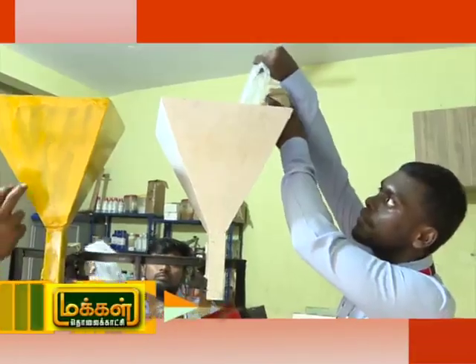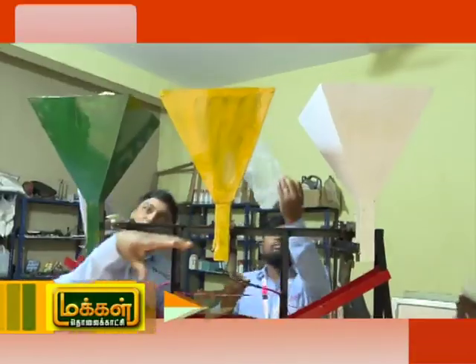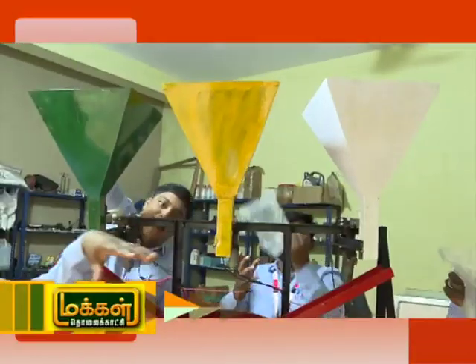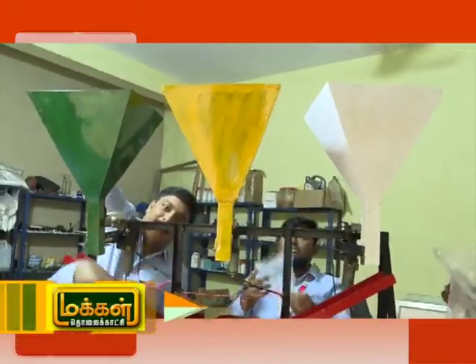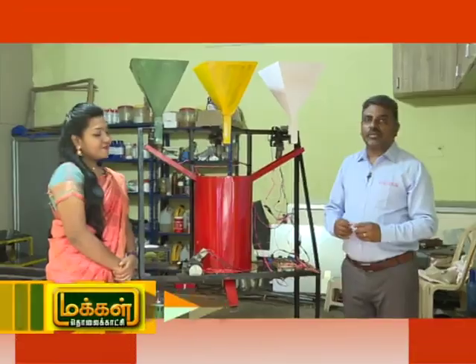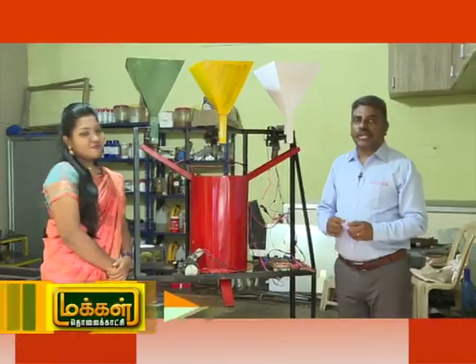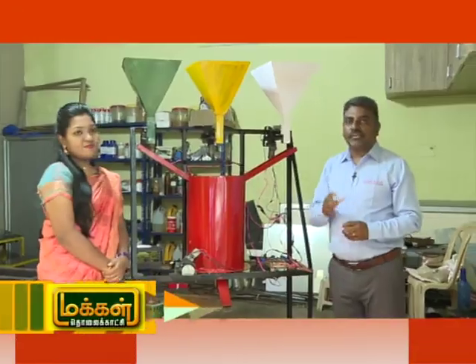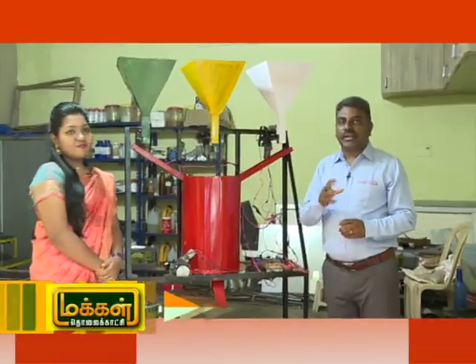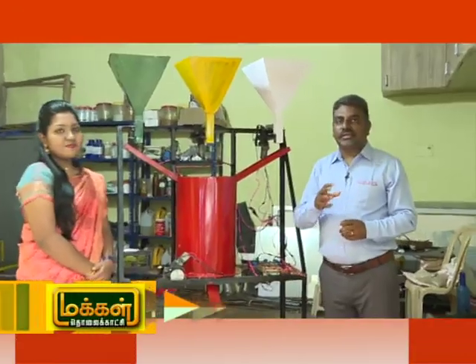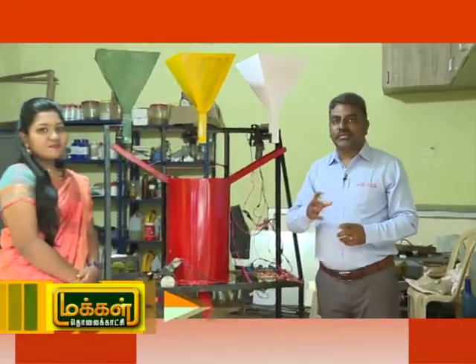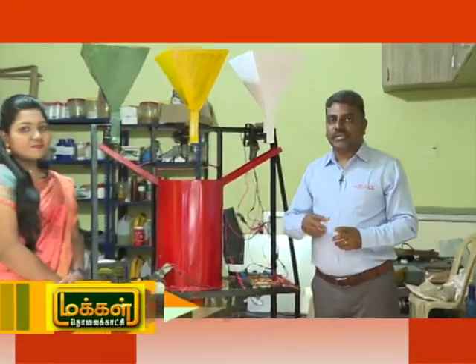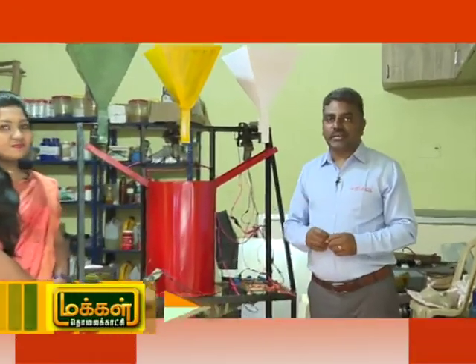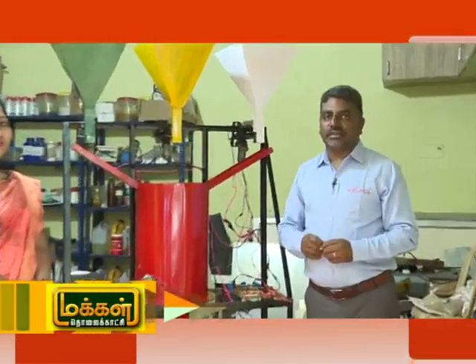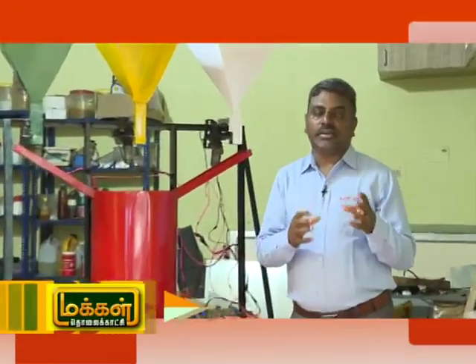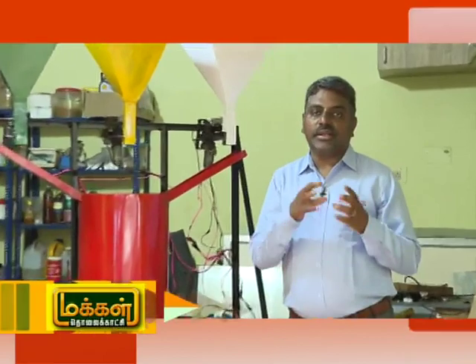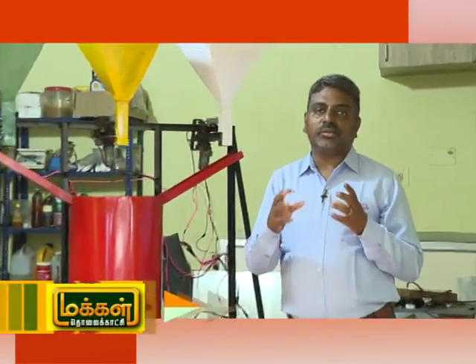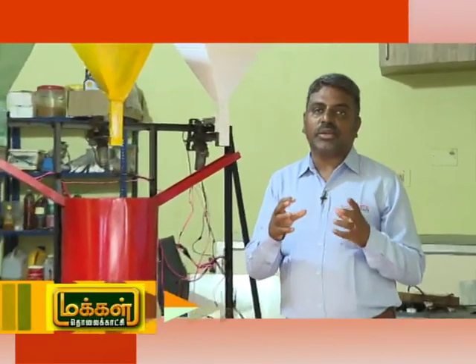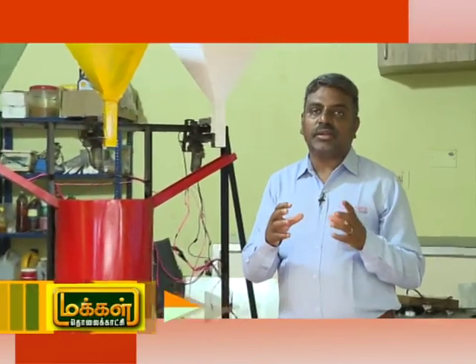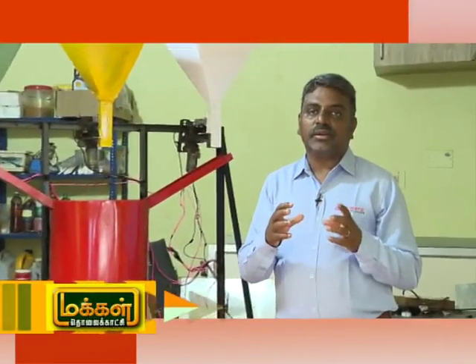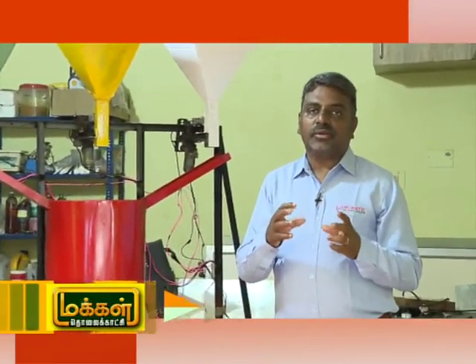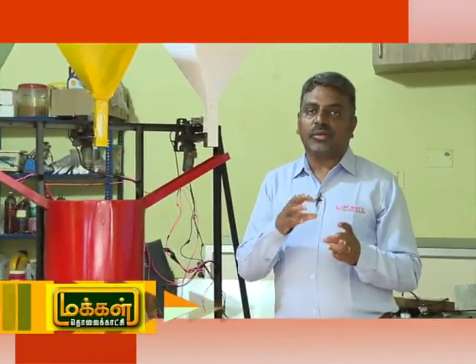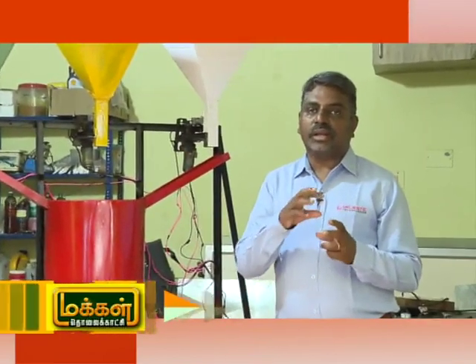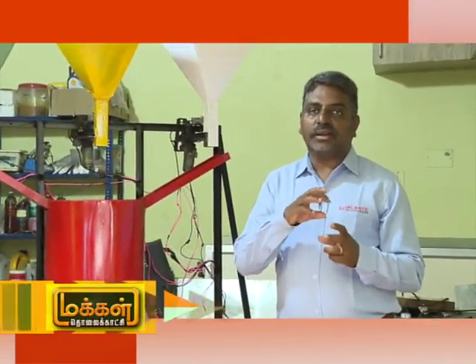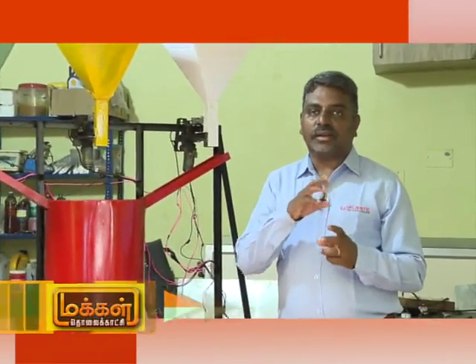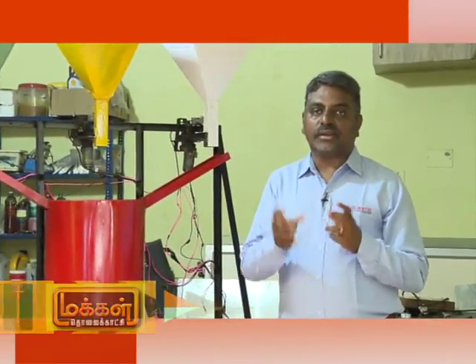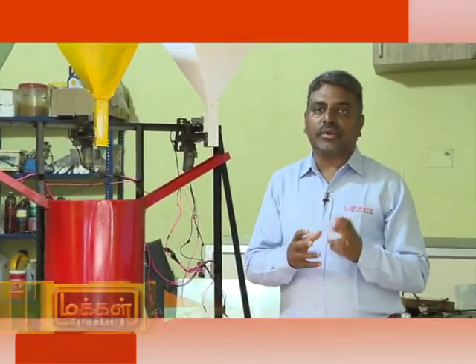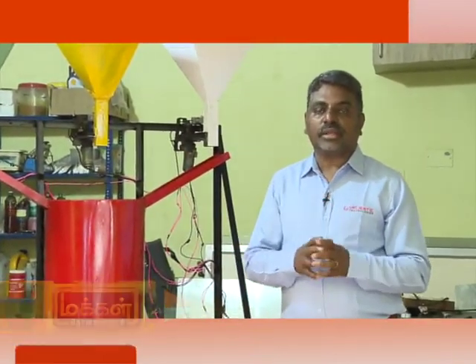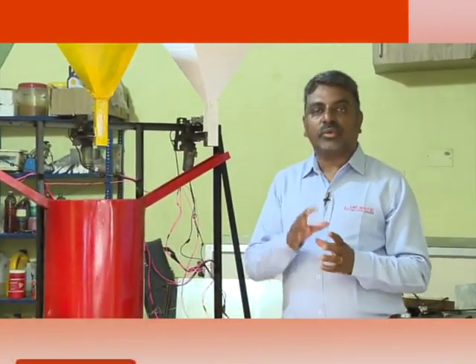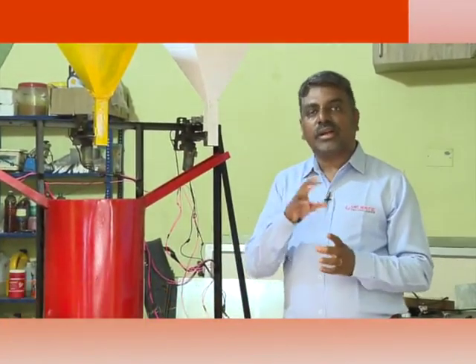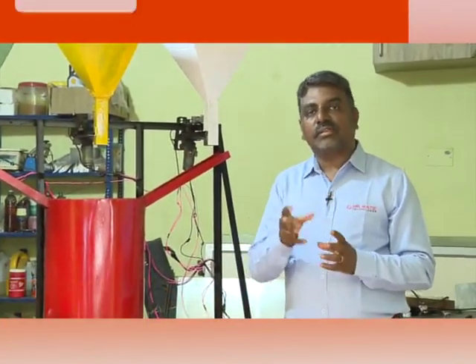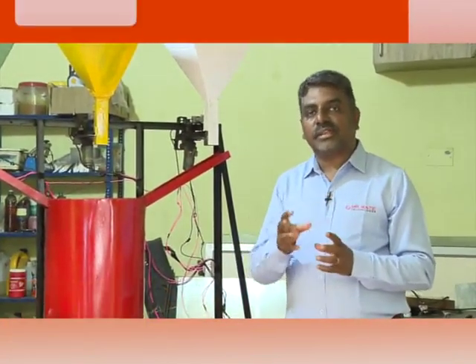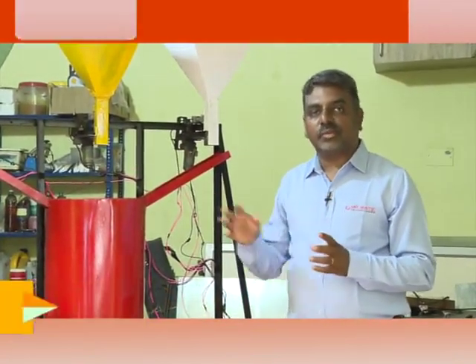This is an Automatic Fertilizer Mixing Machine. It is a single color of the water.